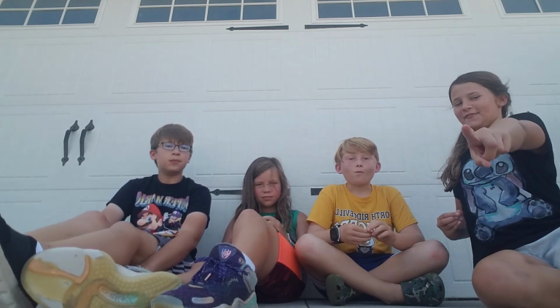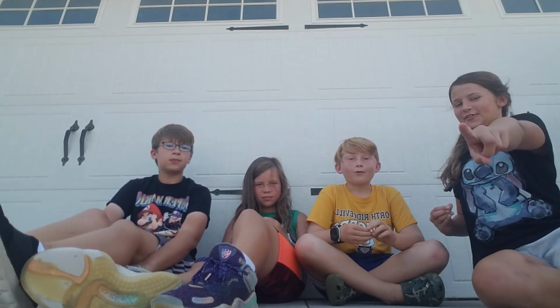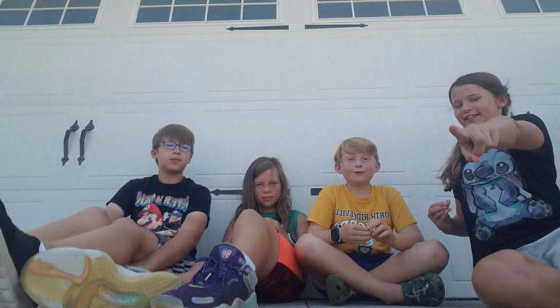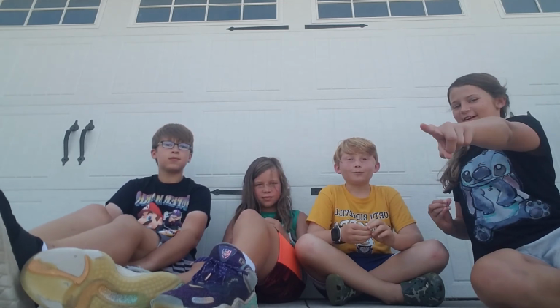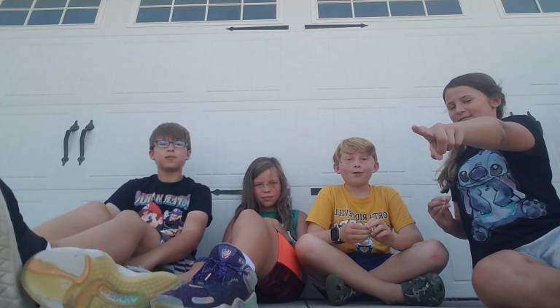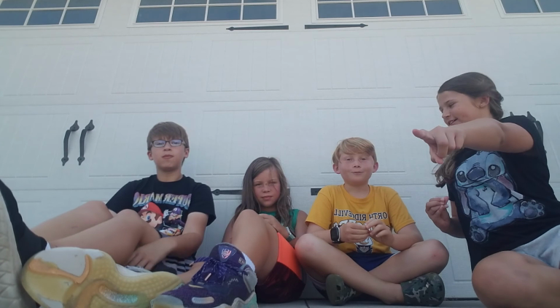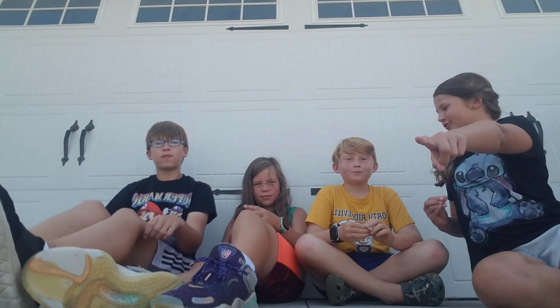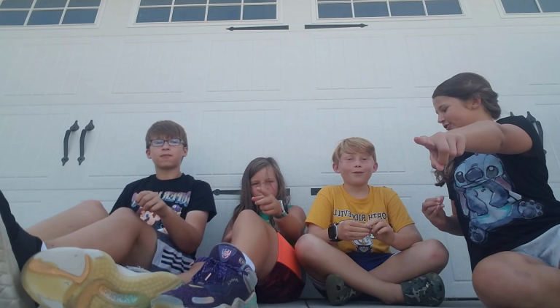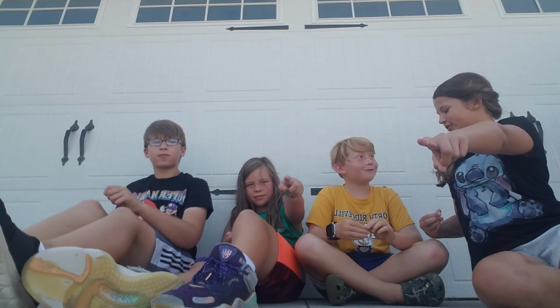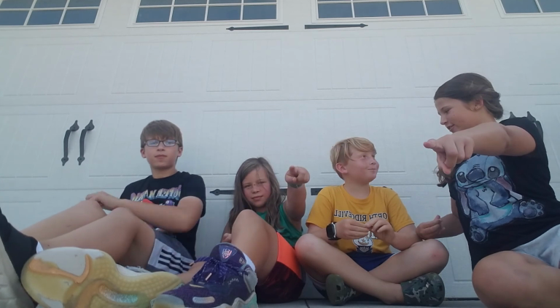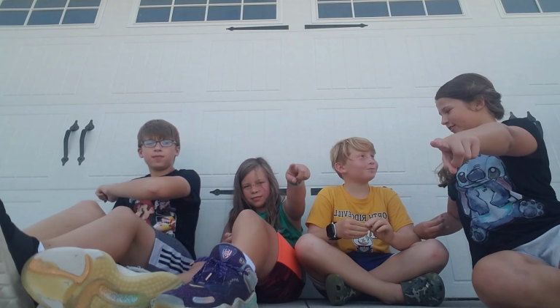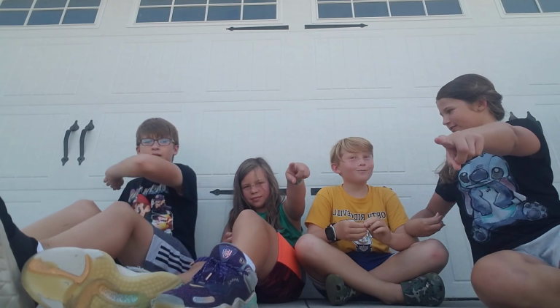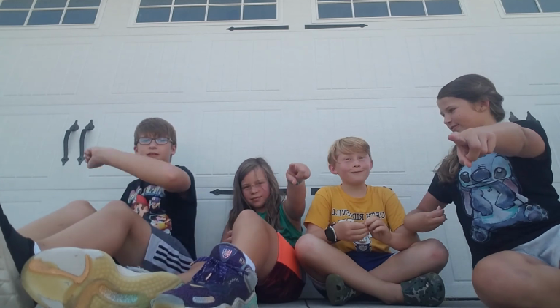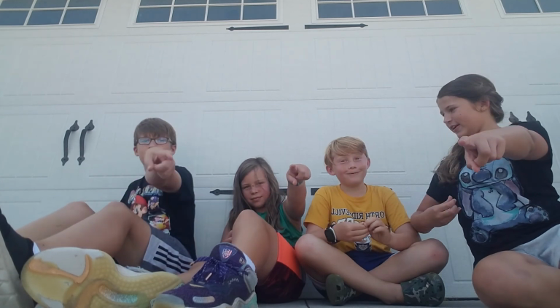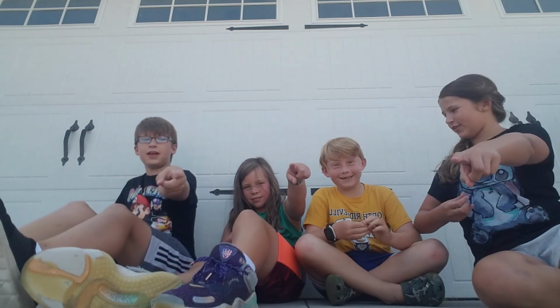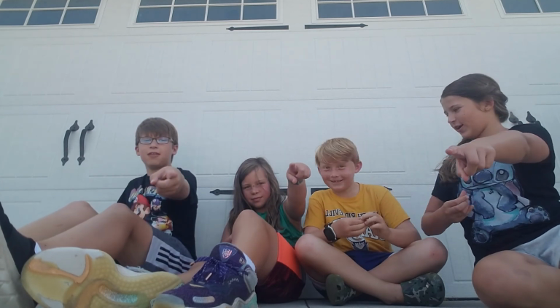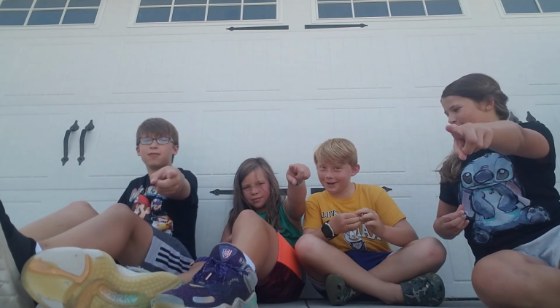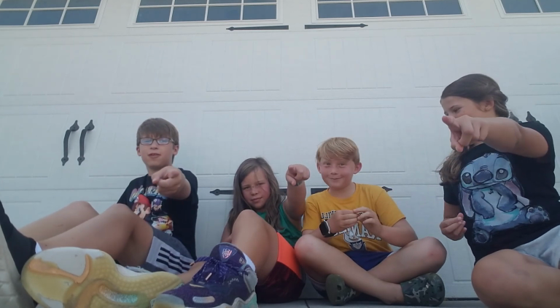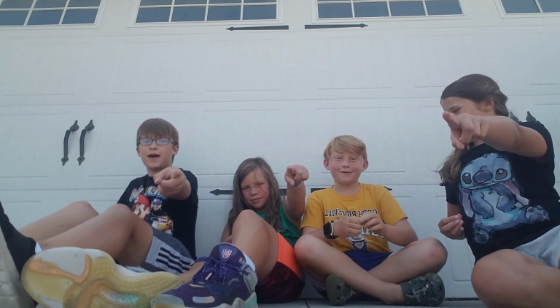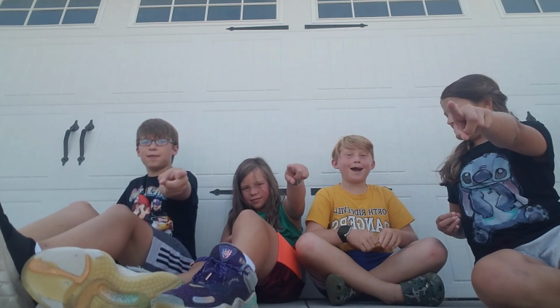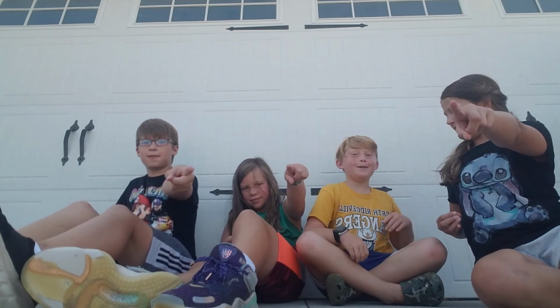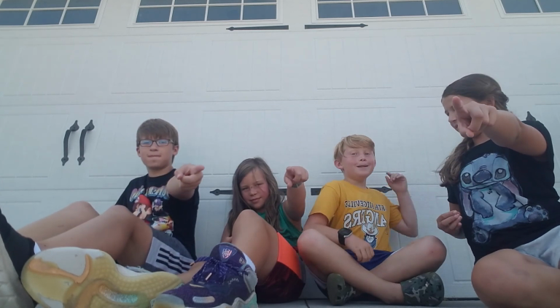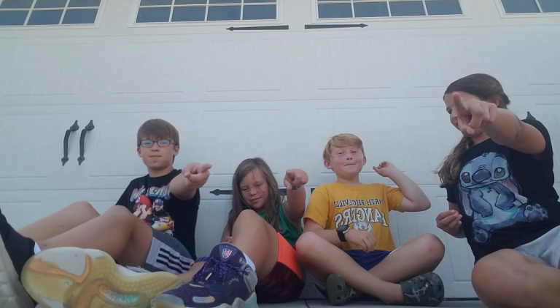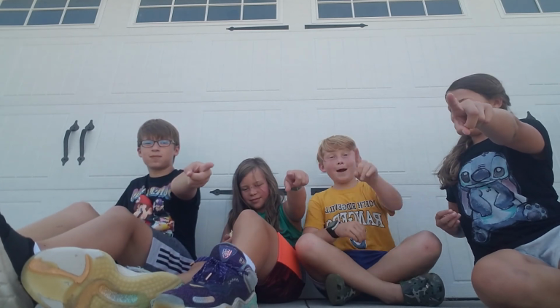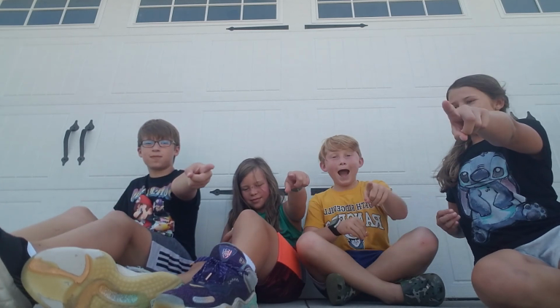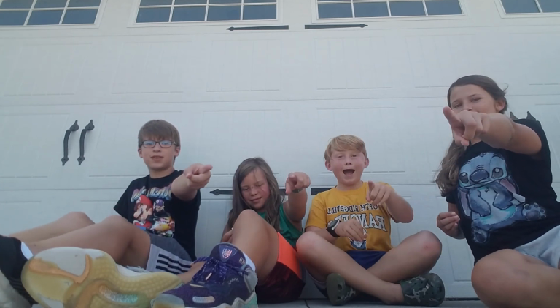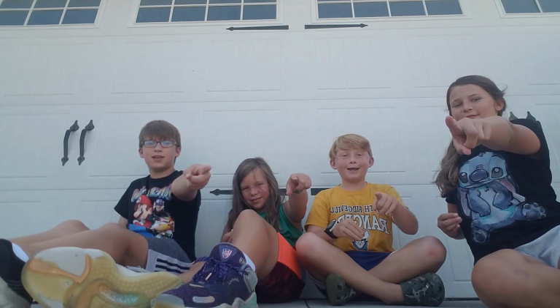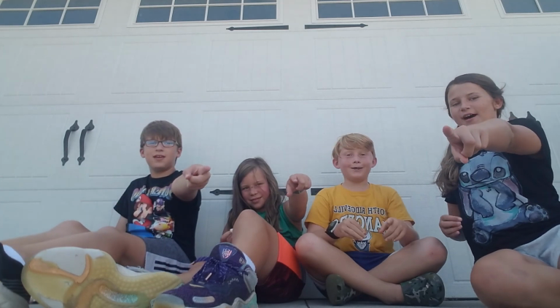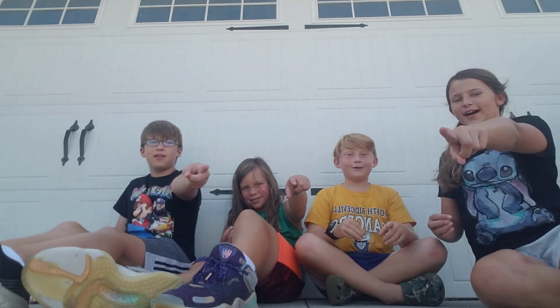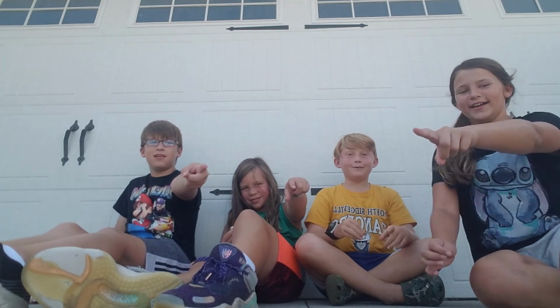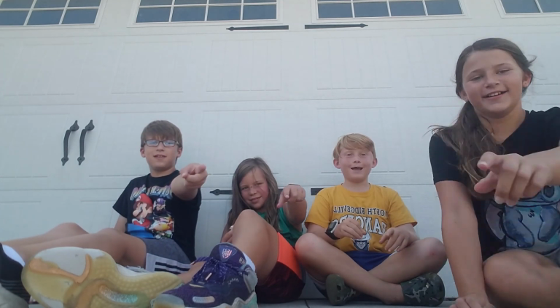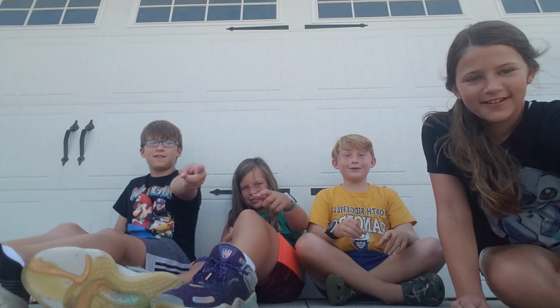That's it for today, make sure to like and subscribe. Bye bye!